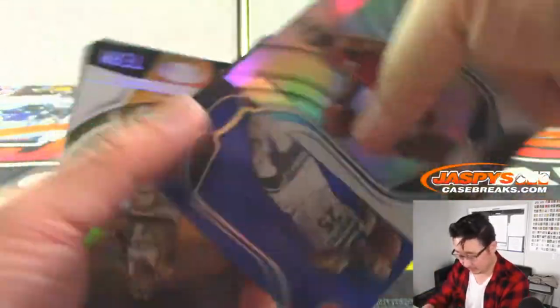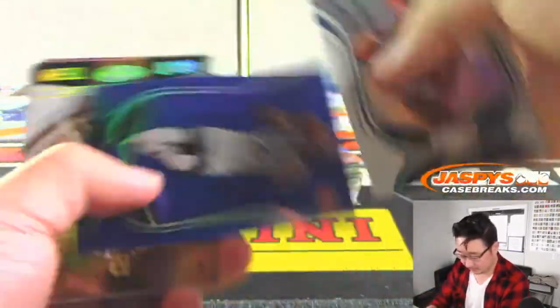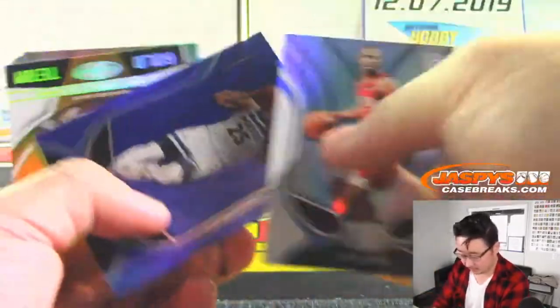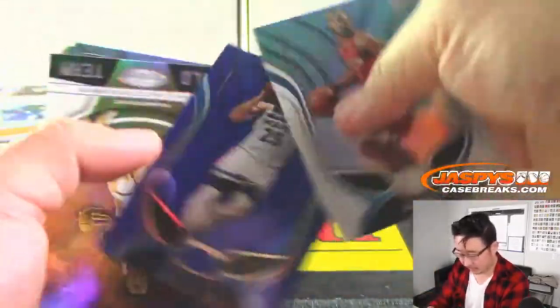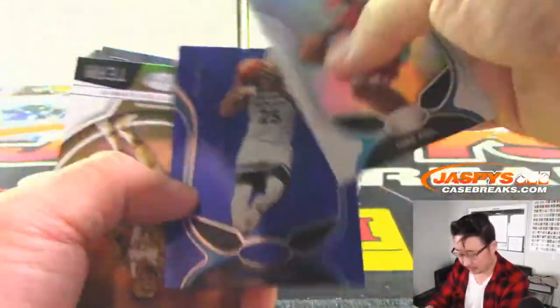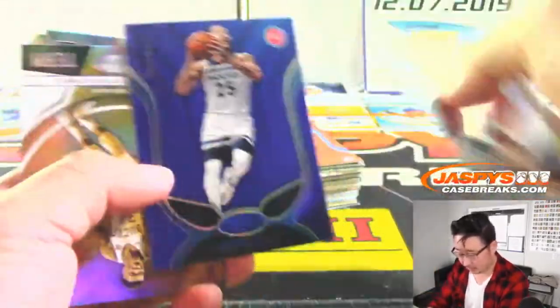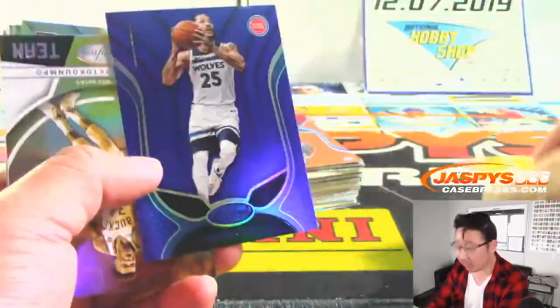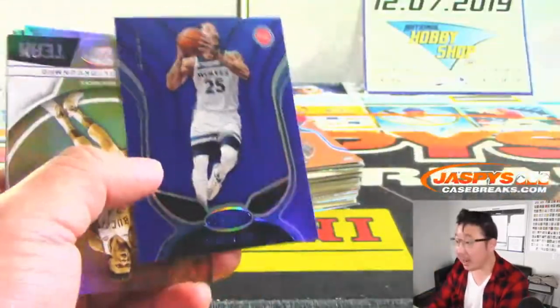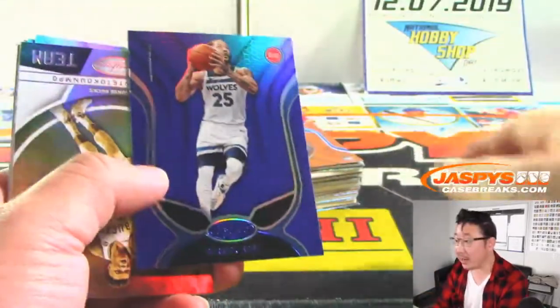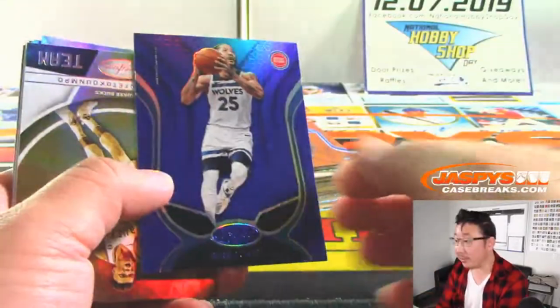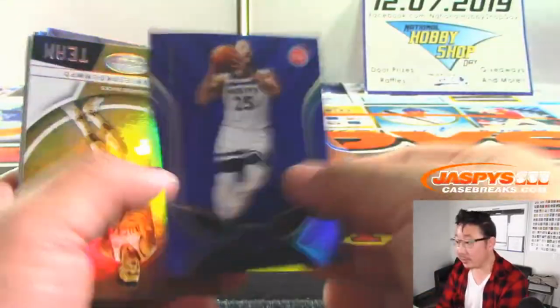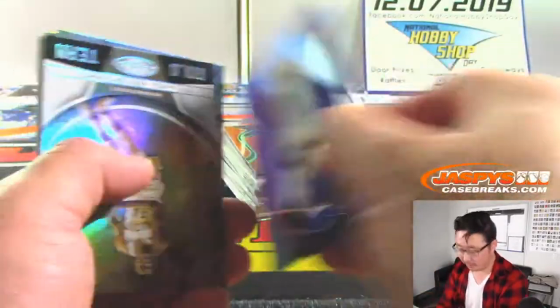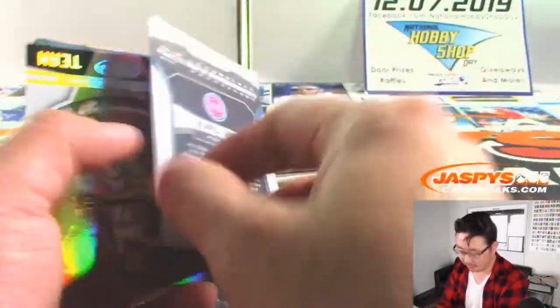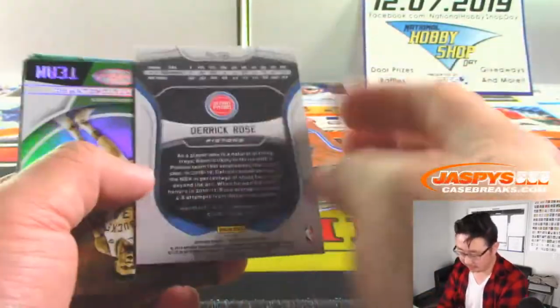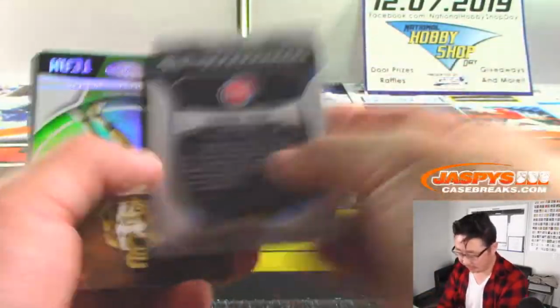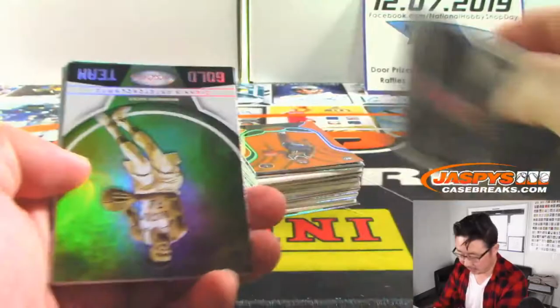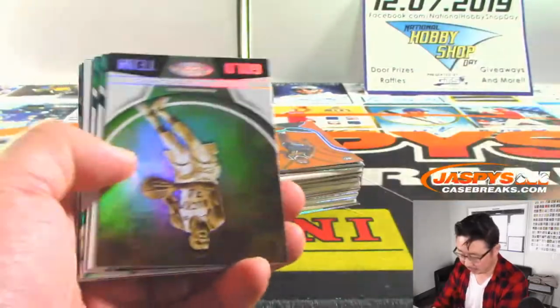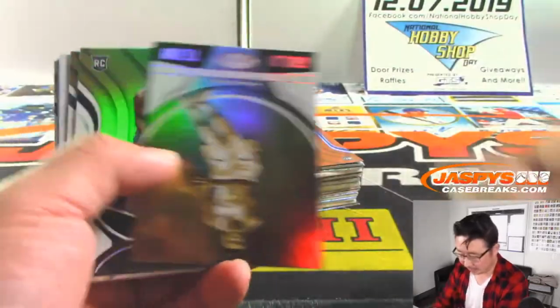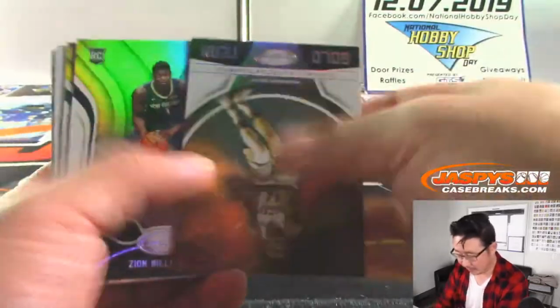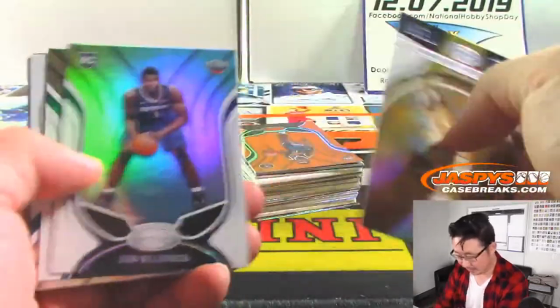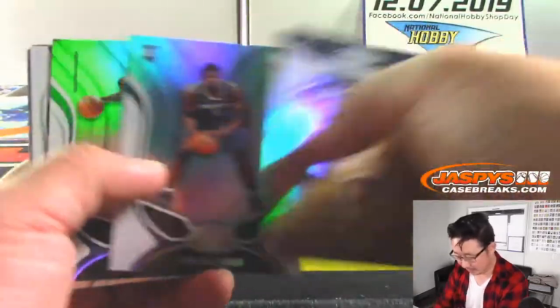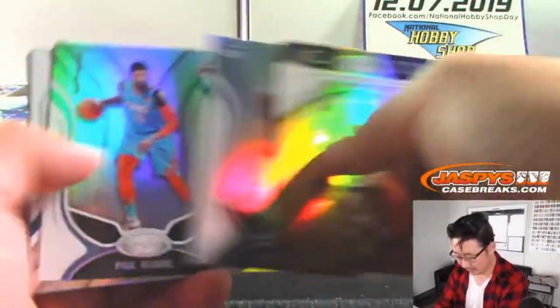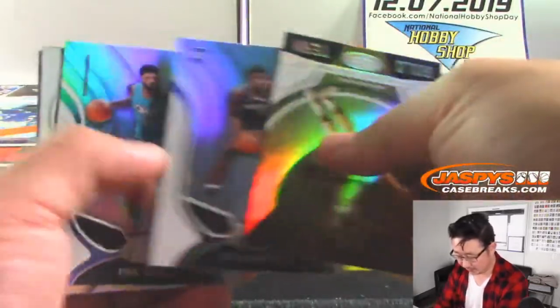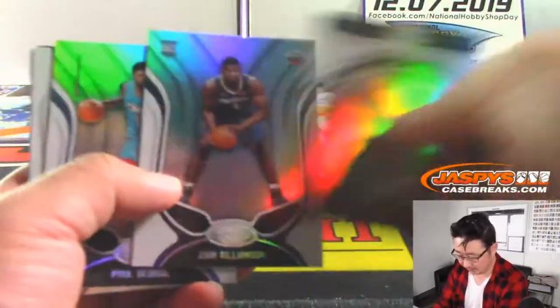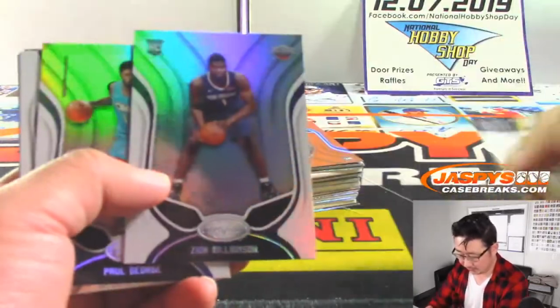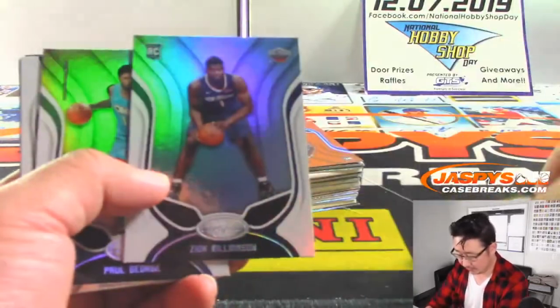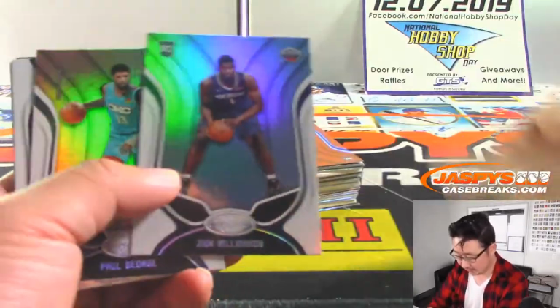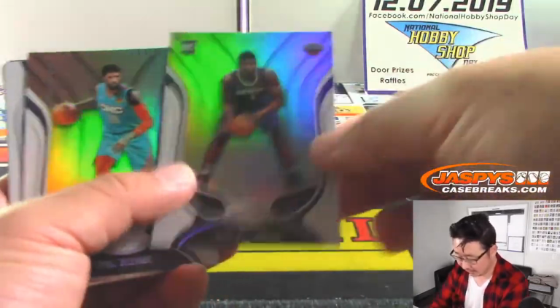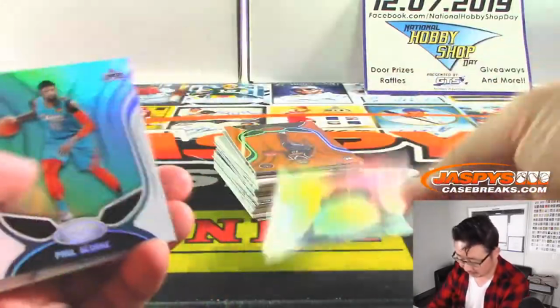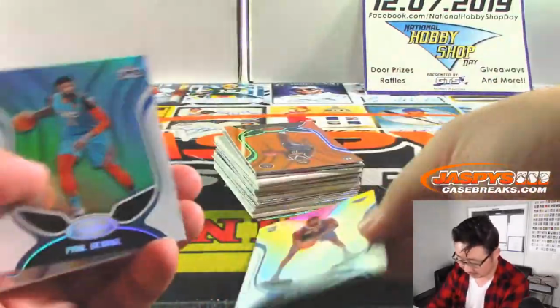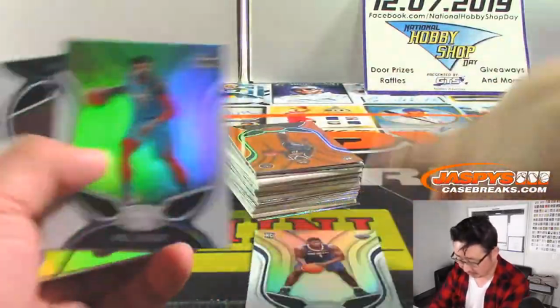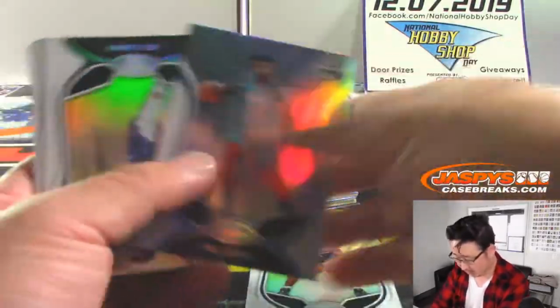So these blue ones are not numbered, so we're going to kind of breeze by these. There's a Zion rookie card.